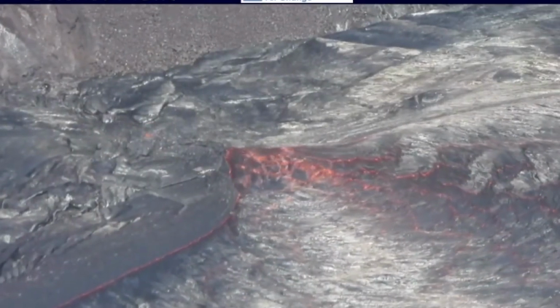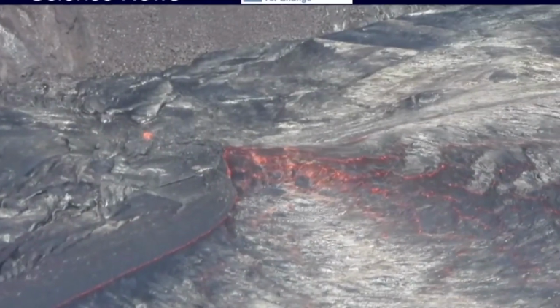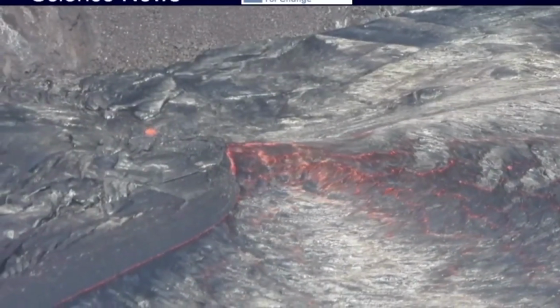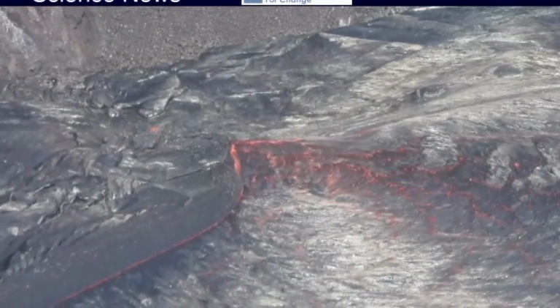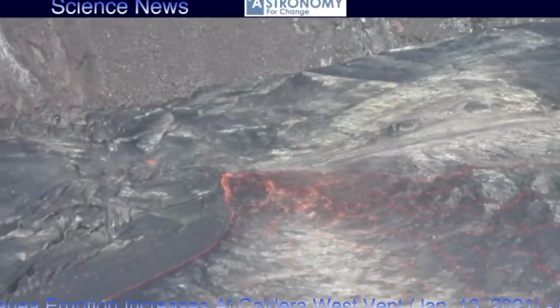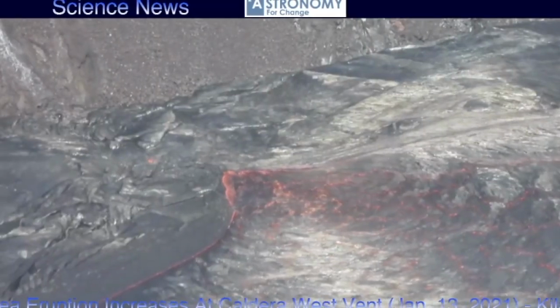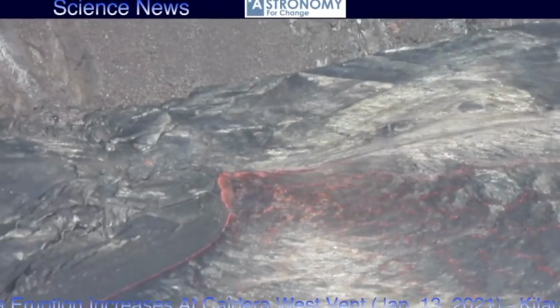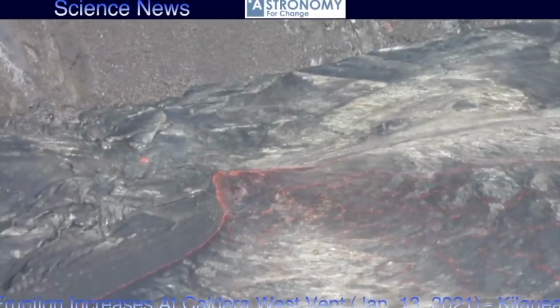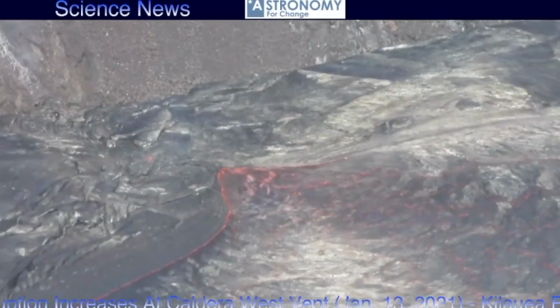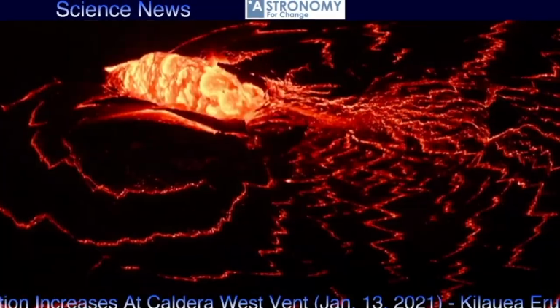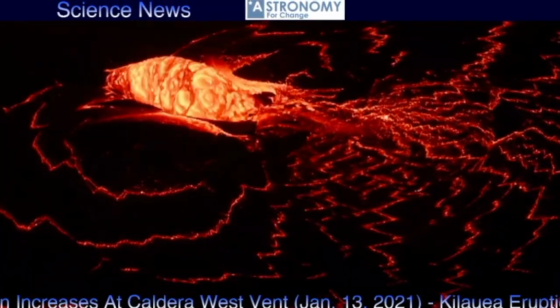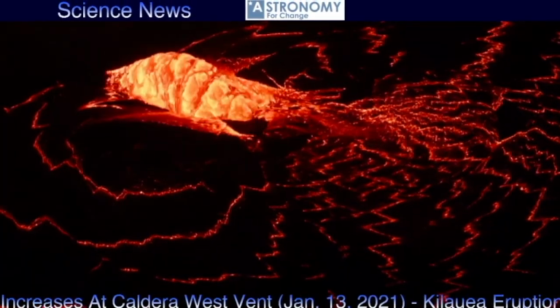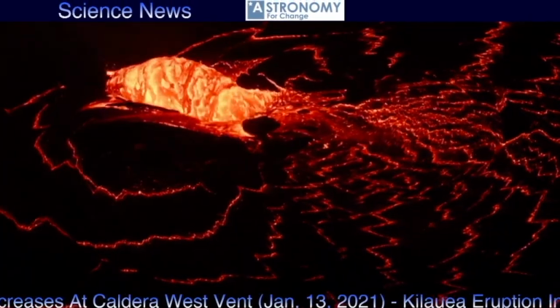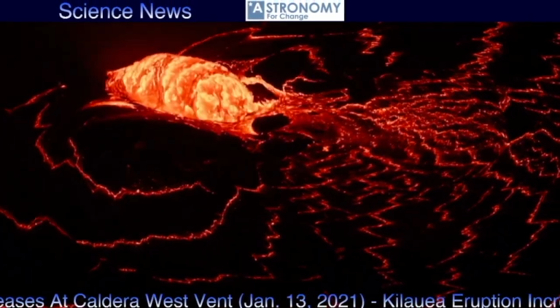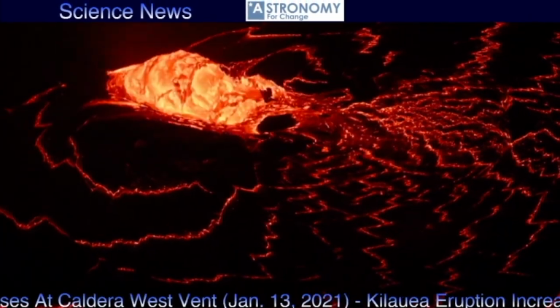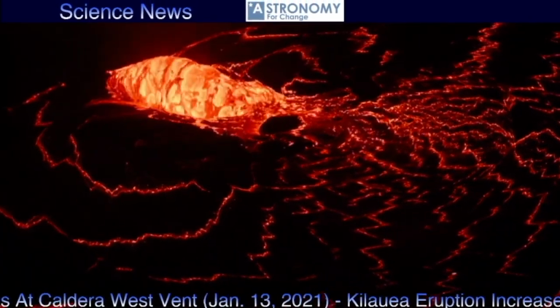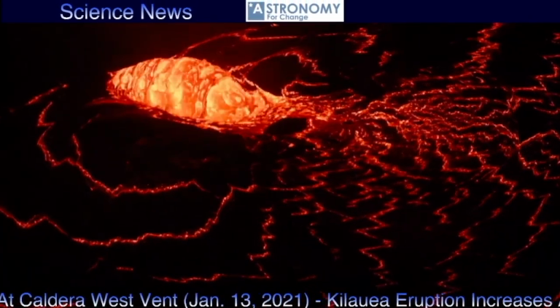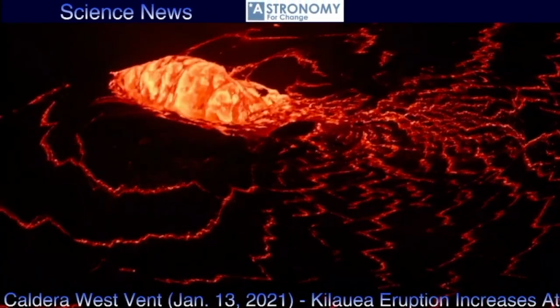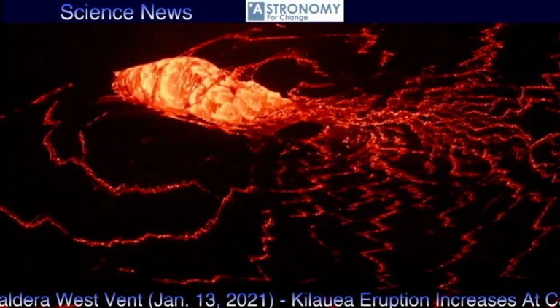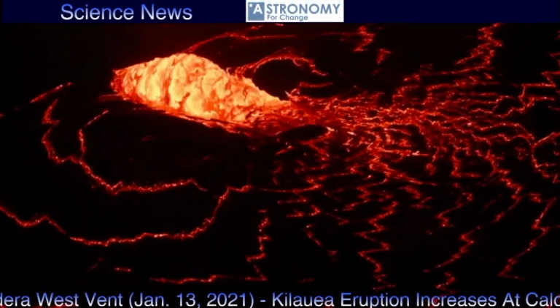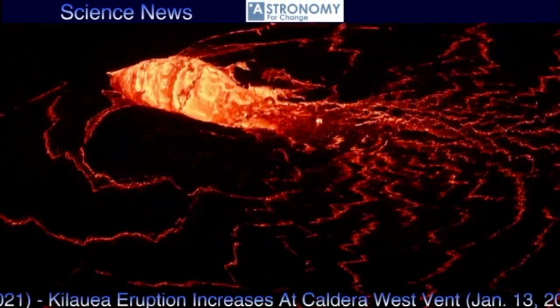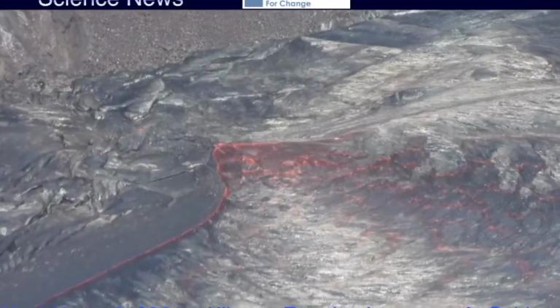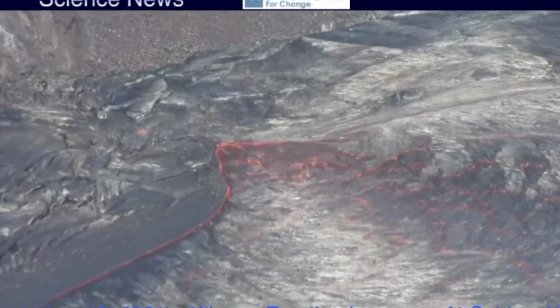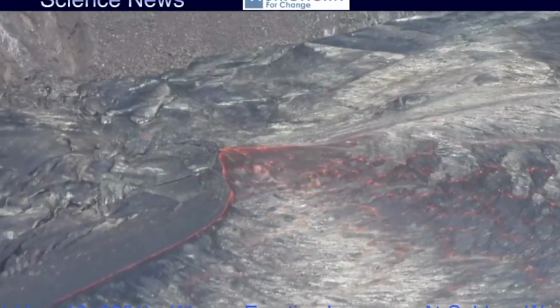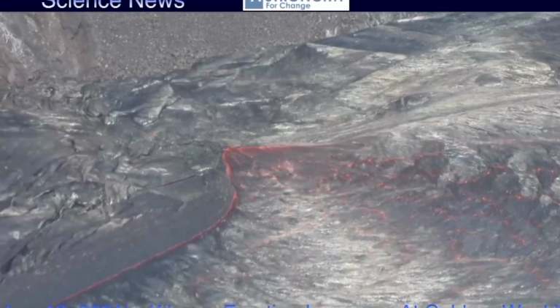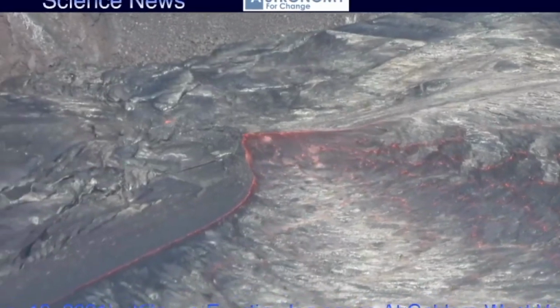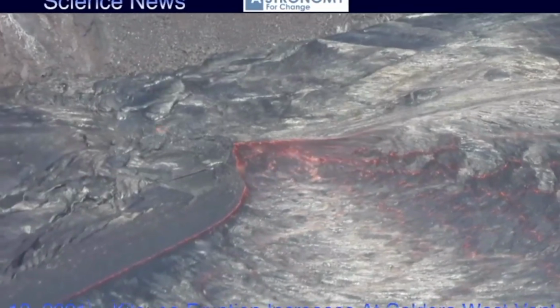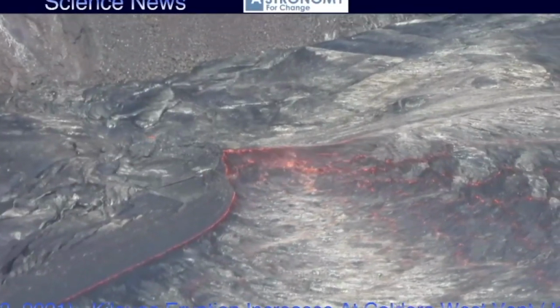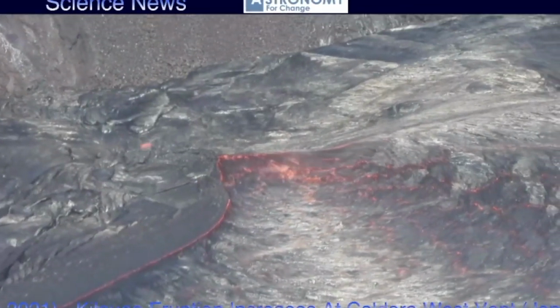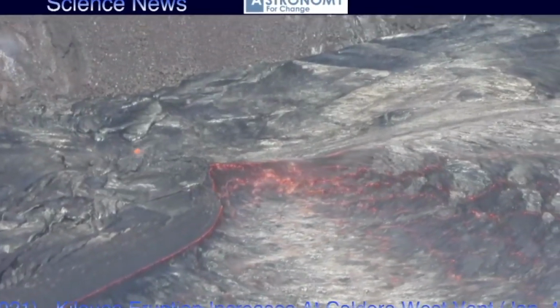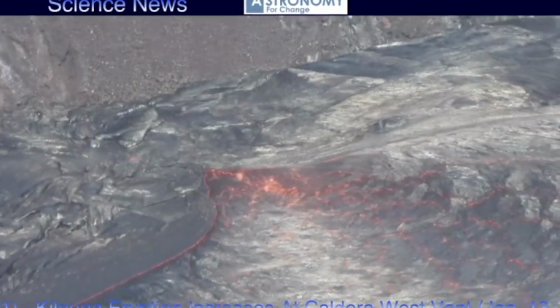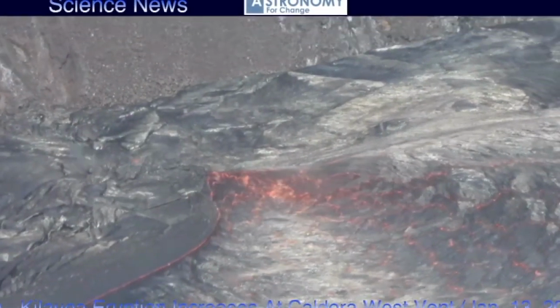Welcome friends, Dr. Jim Daly of Astronomy for Change here, your host with this update on Kilauea.